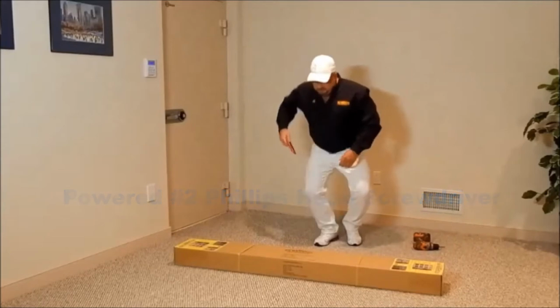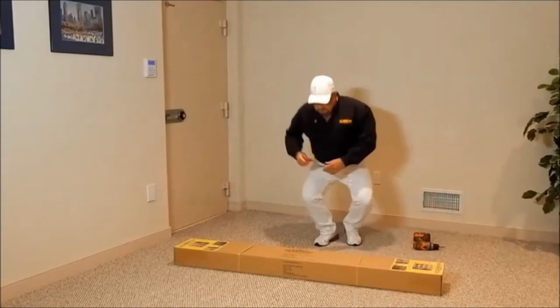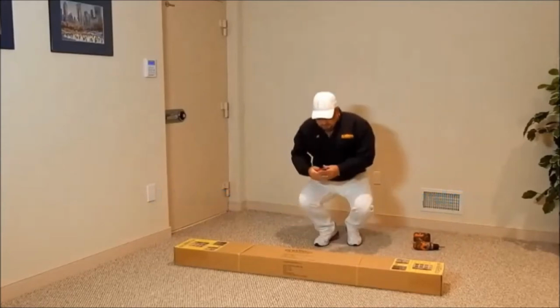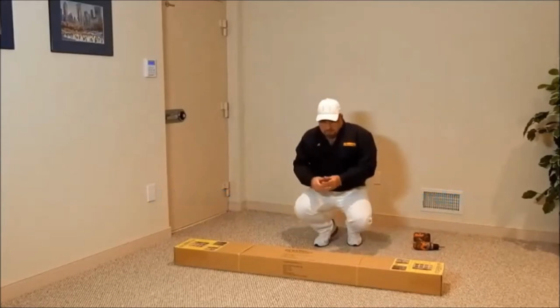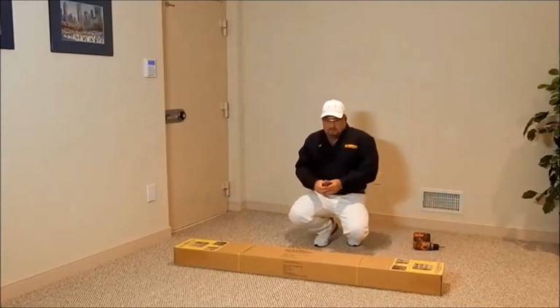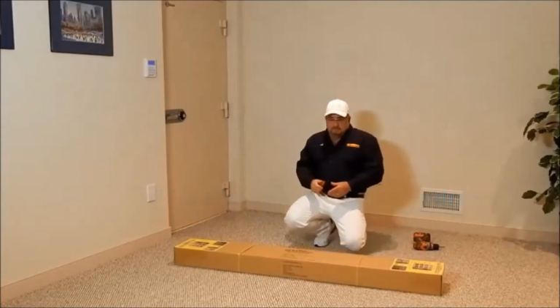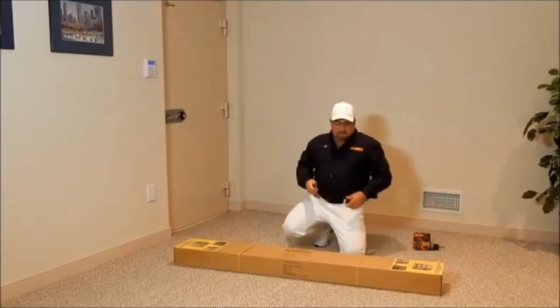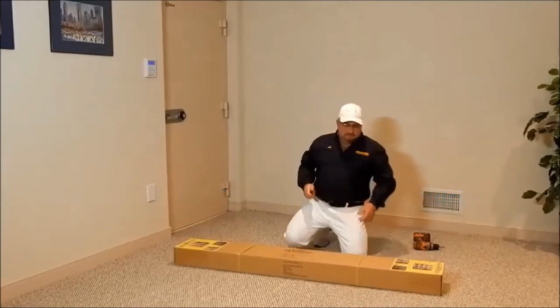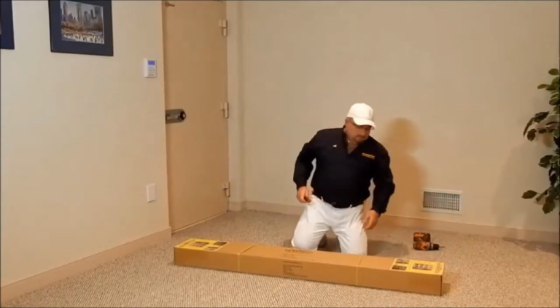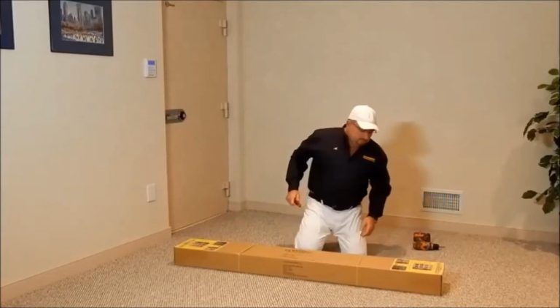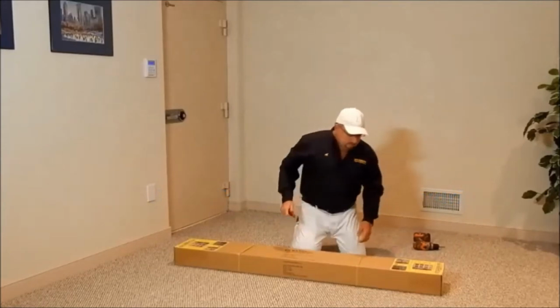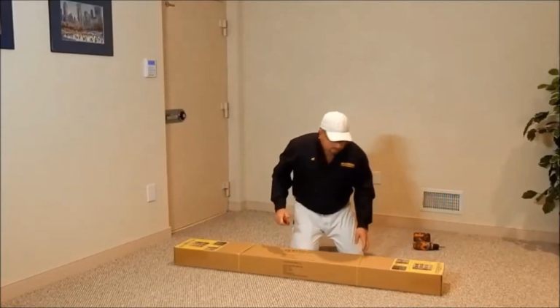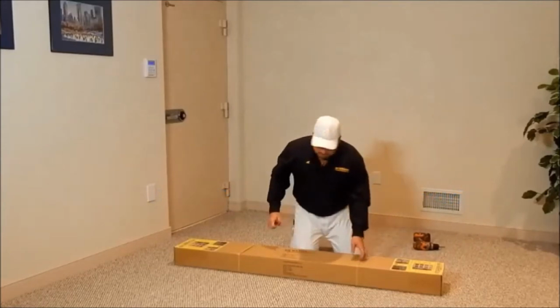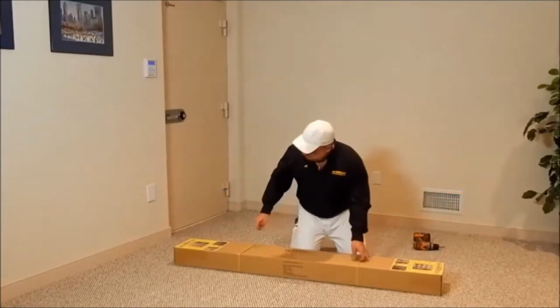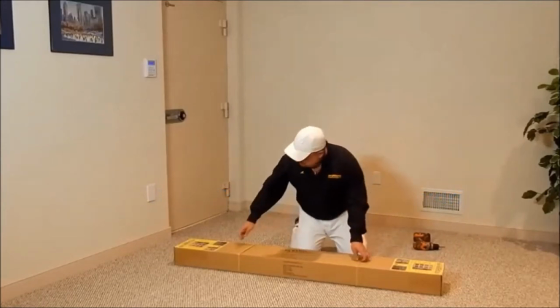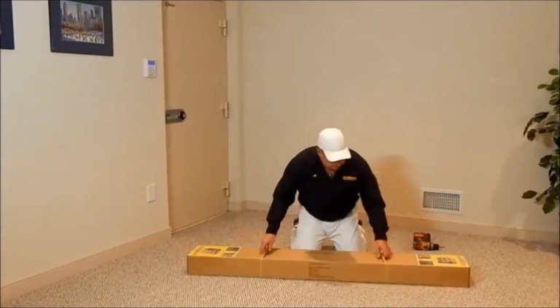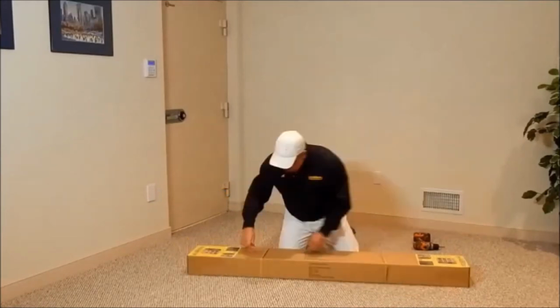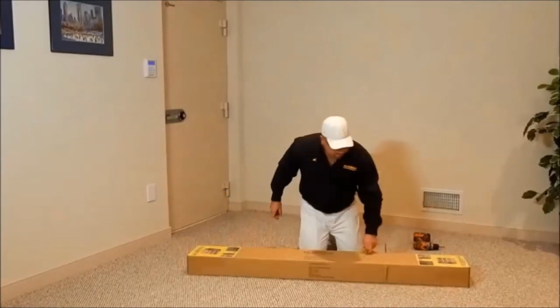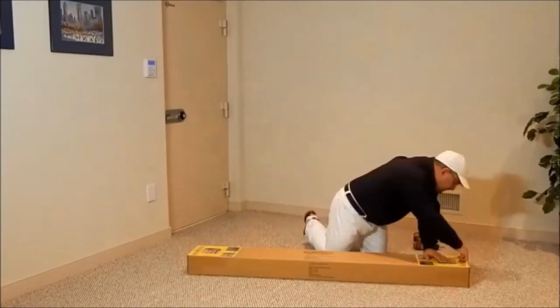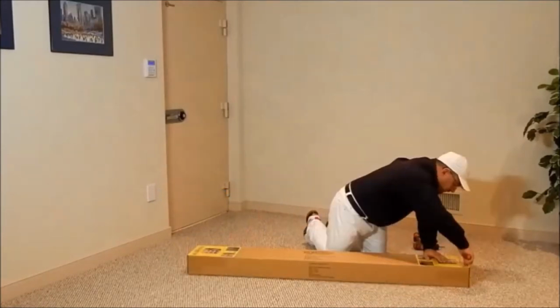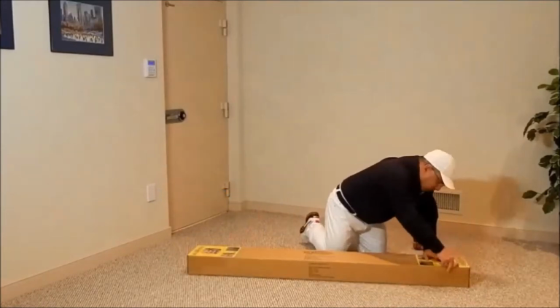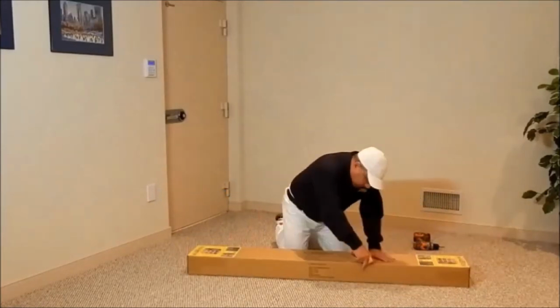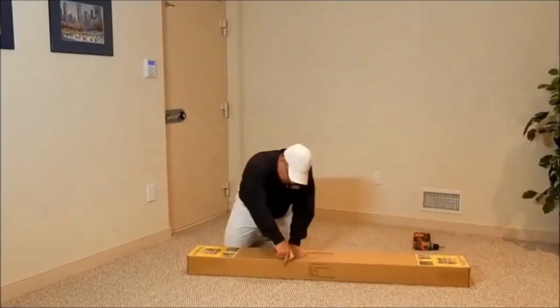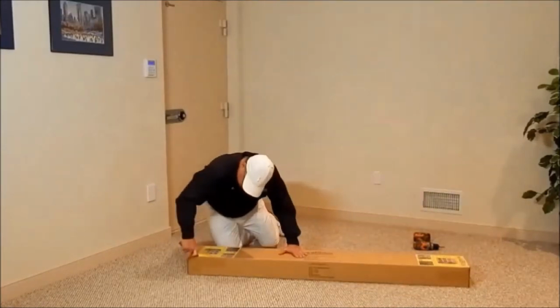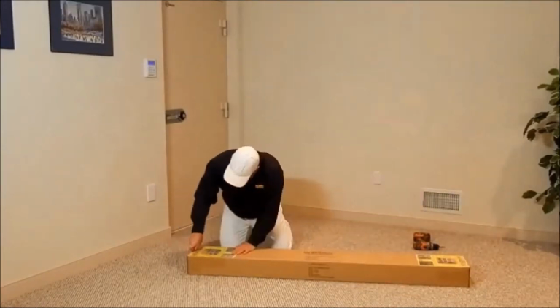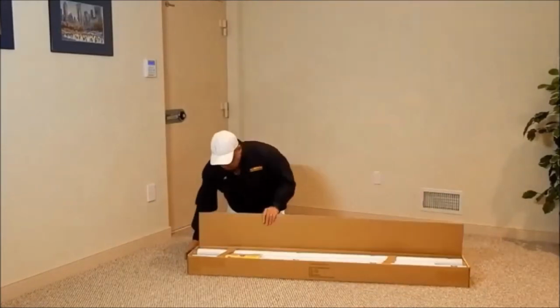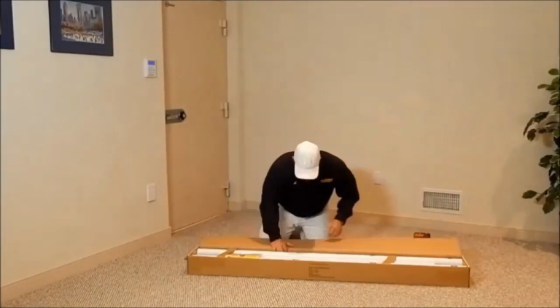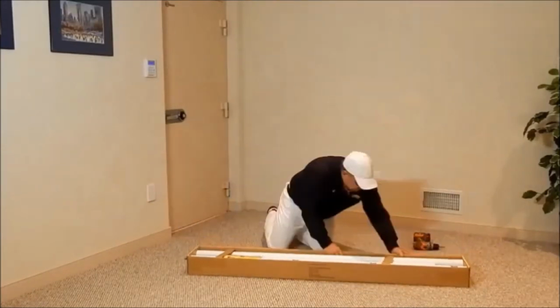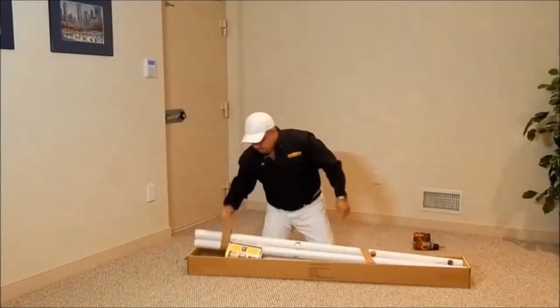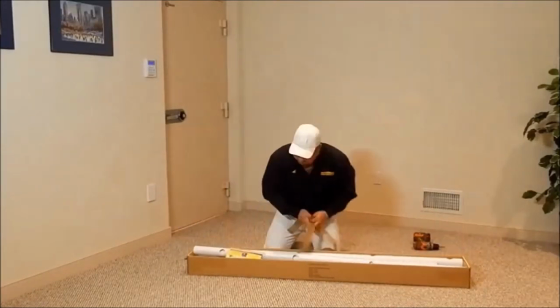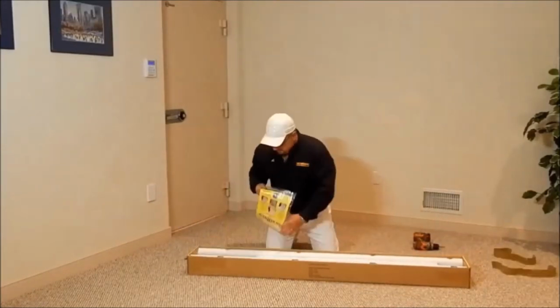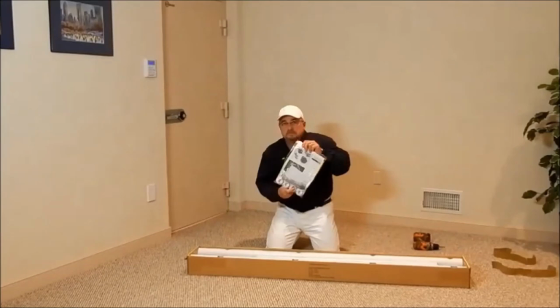Let's open the box, remove and identify all the pieces.